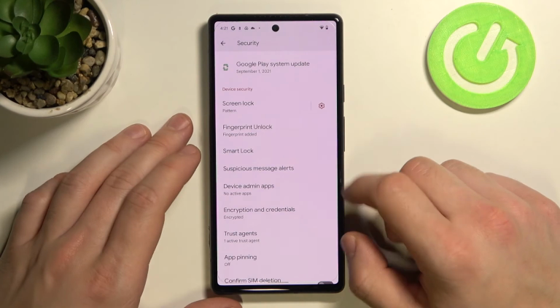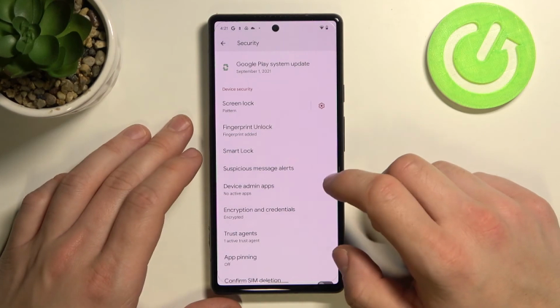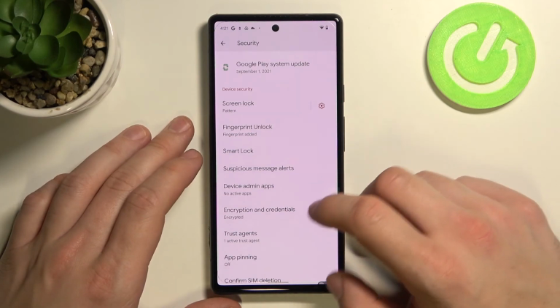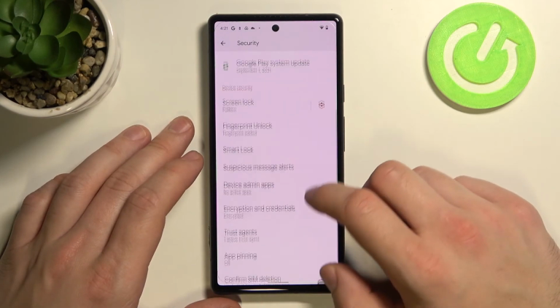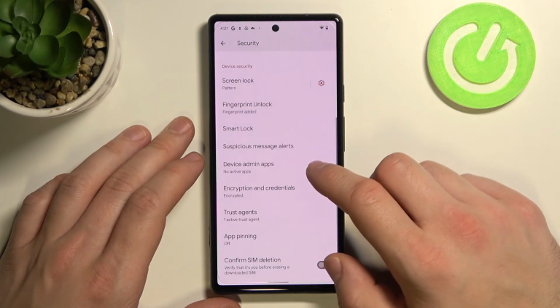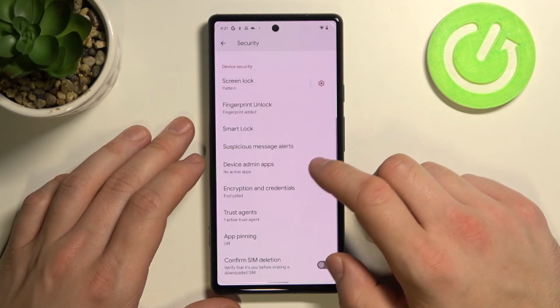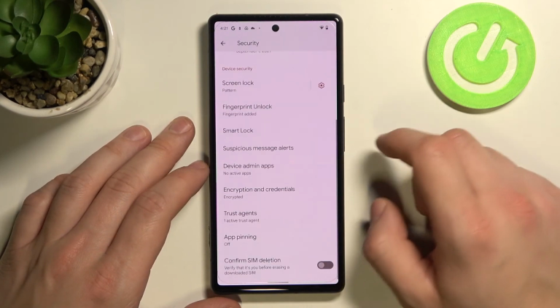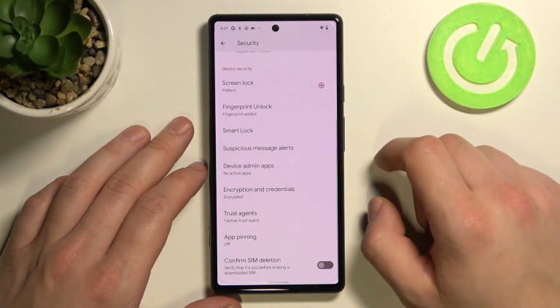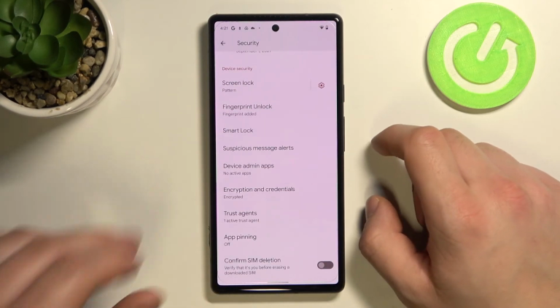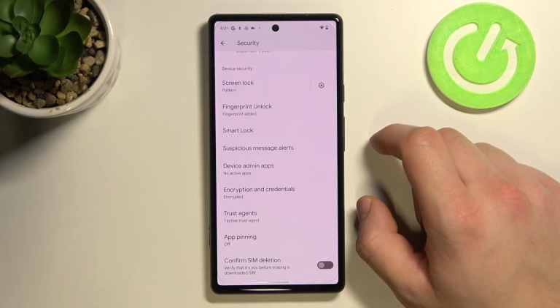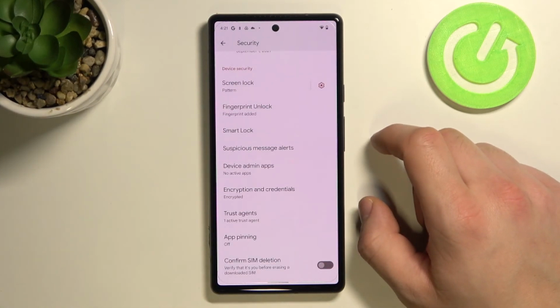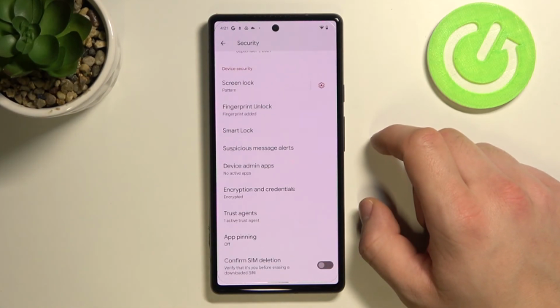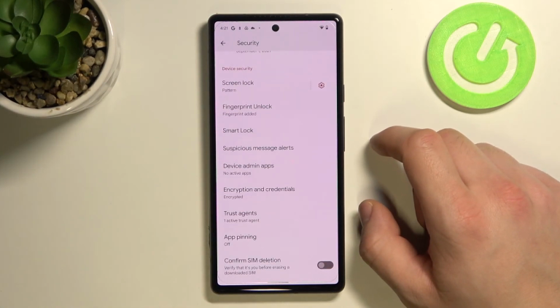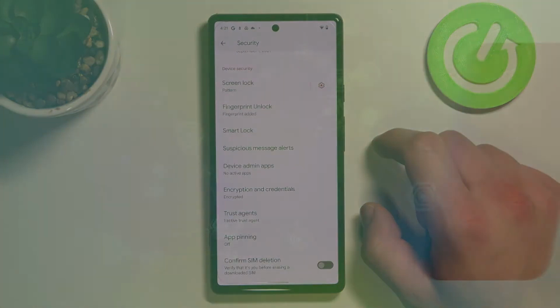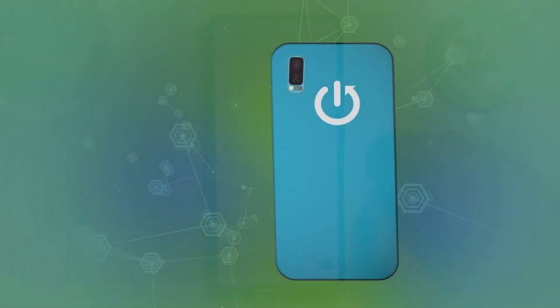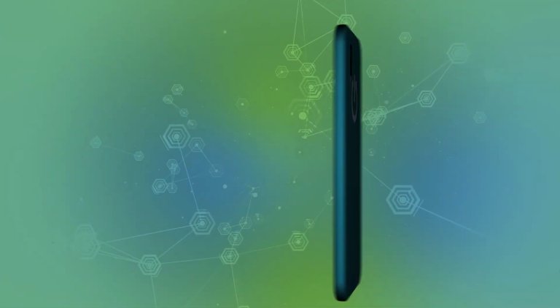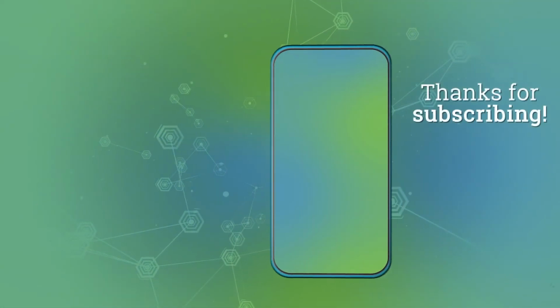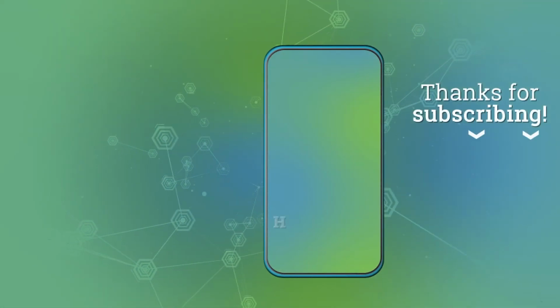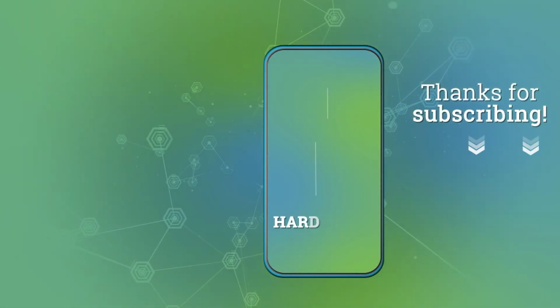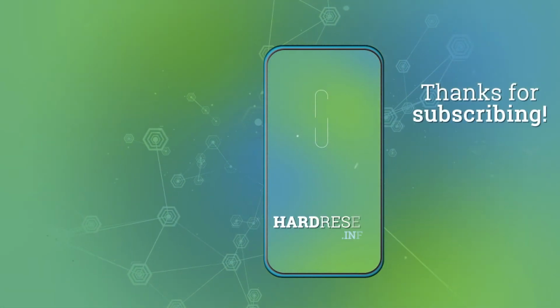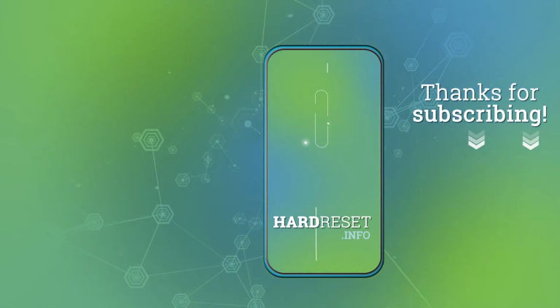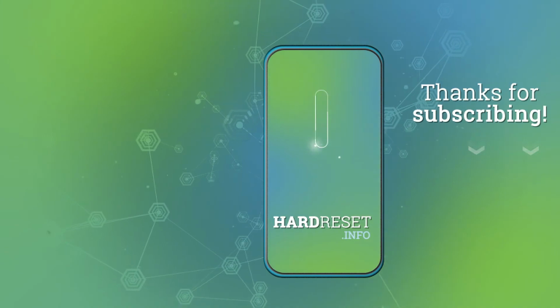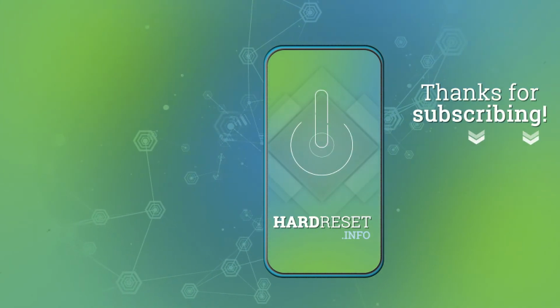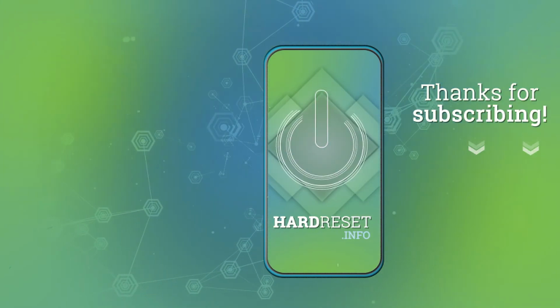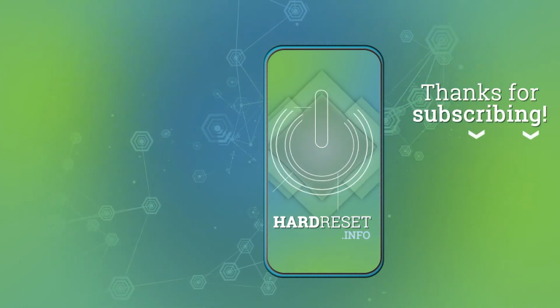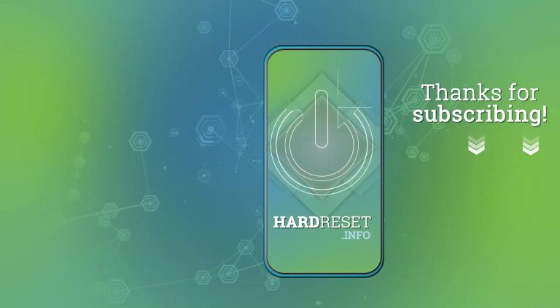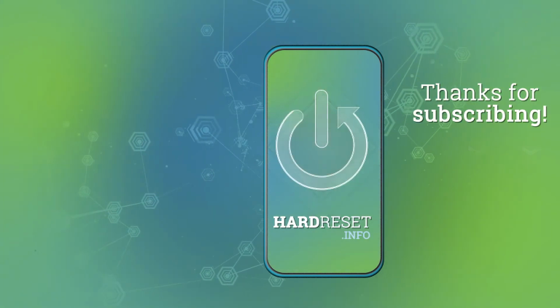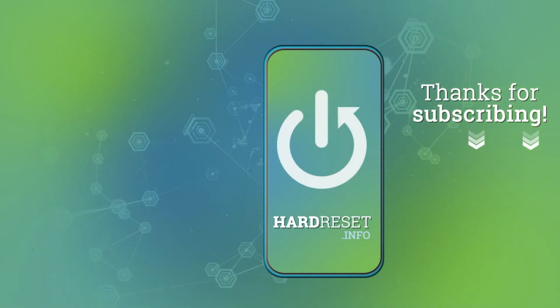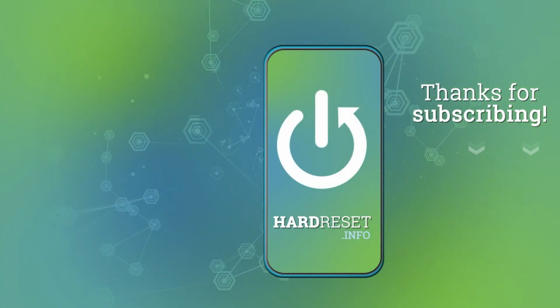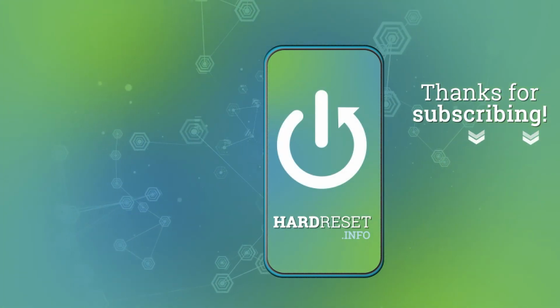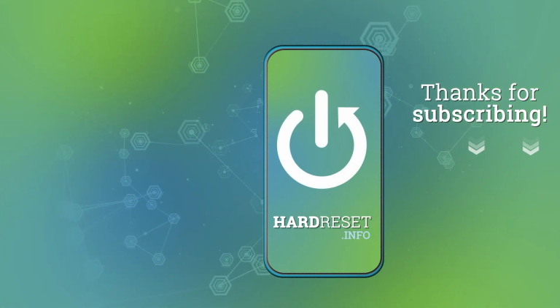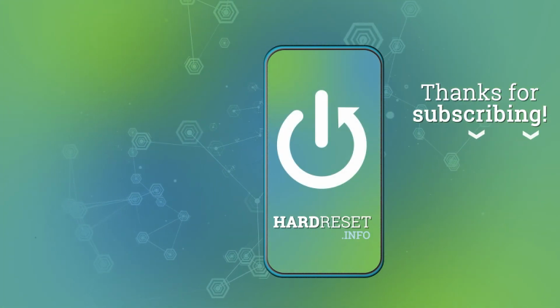If you find this video helpful please leave a like, comment and subscribe.